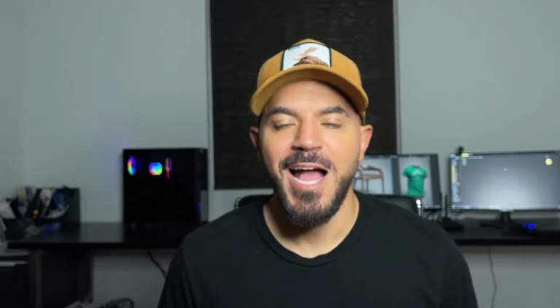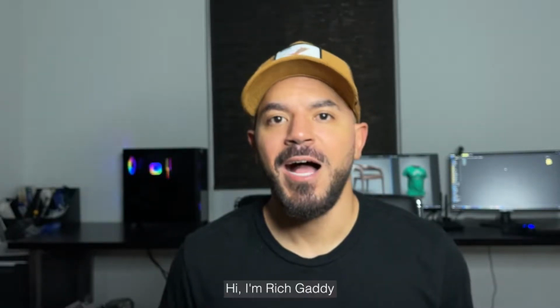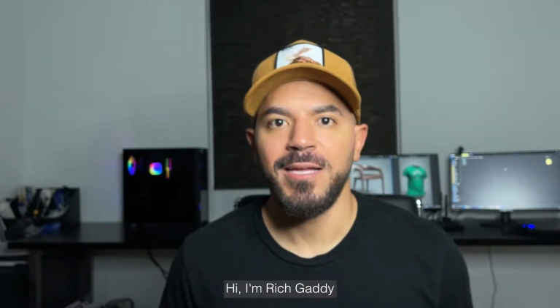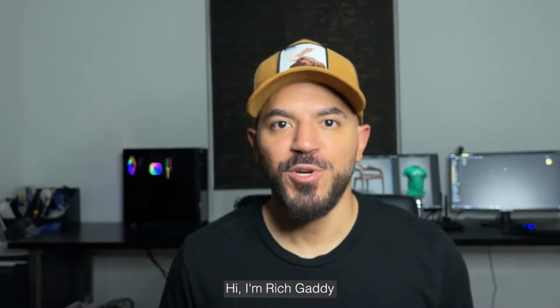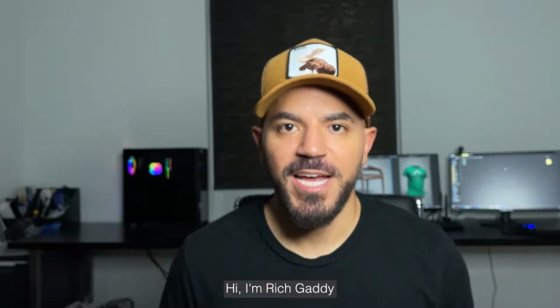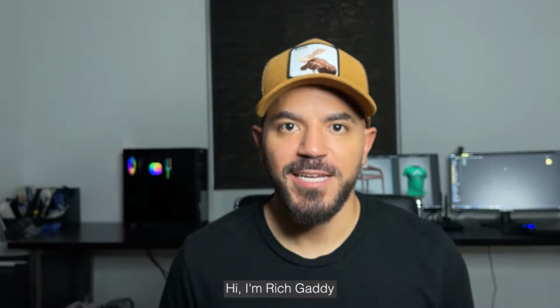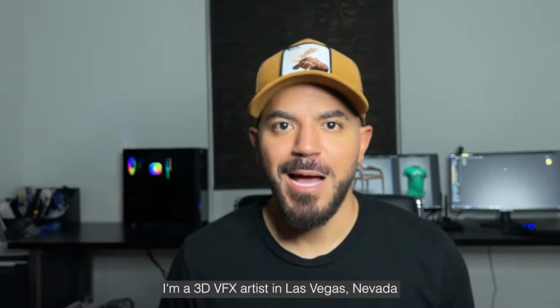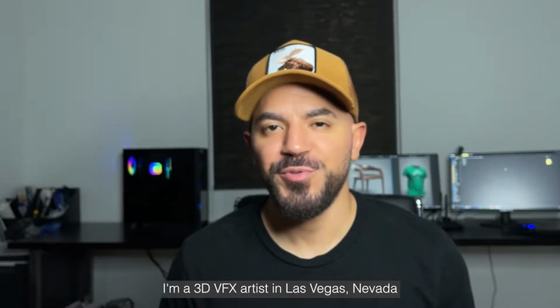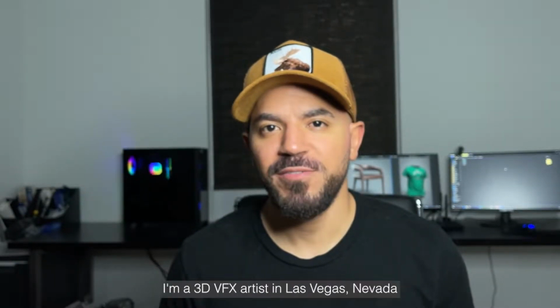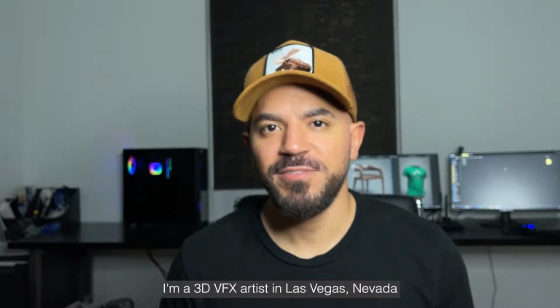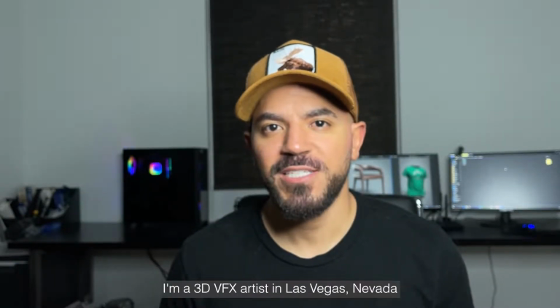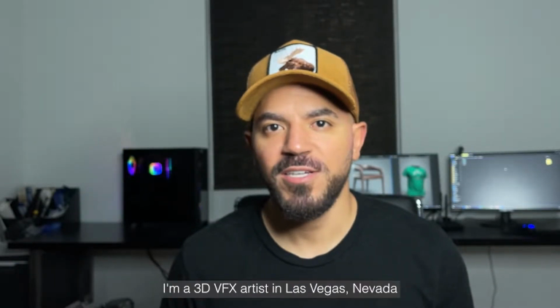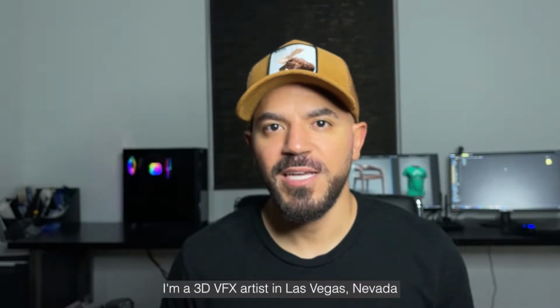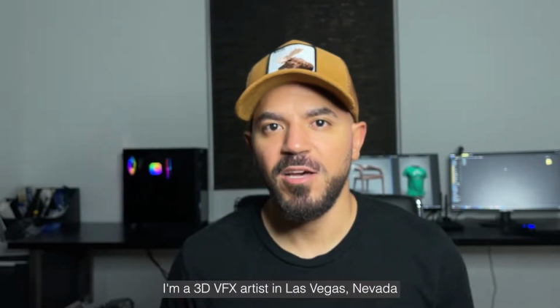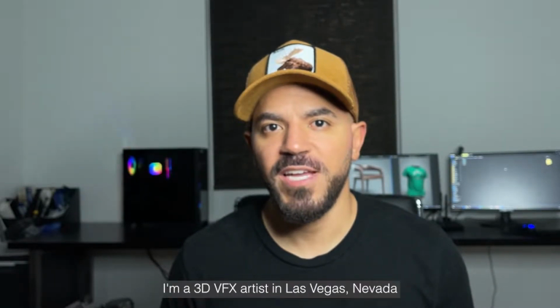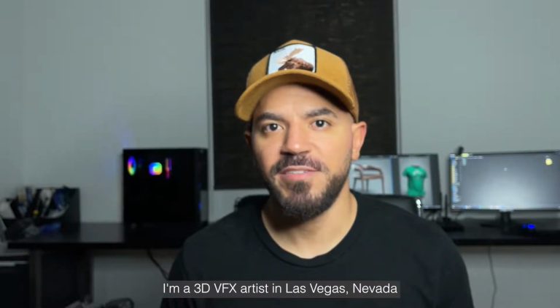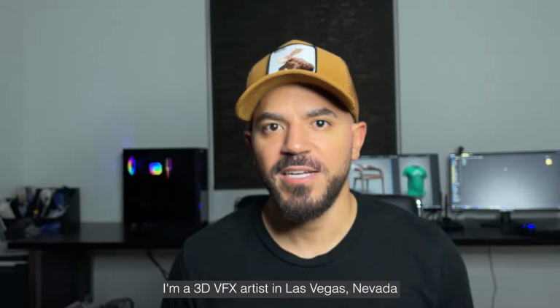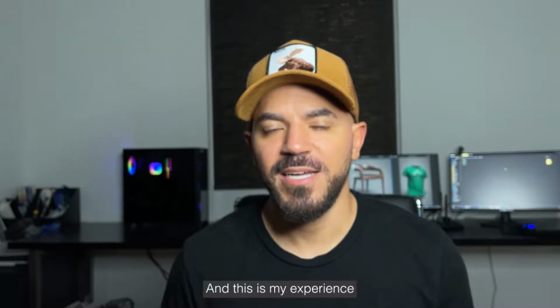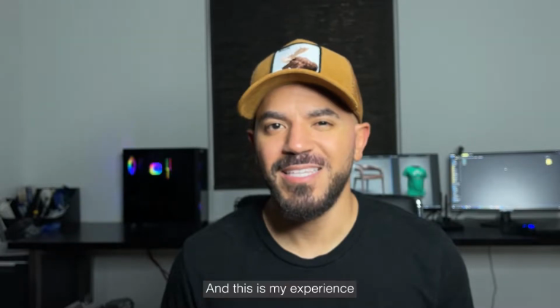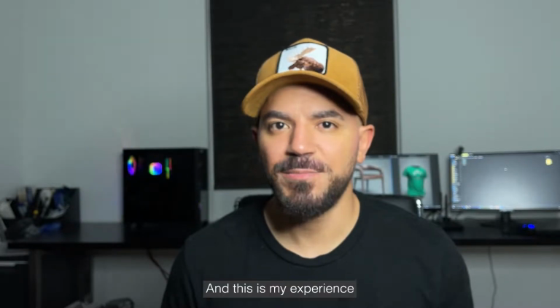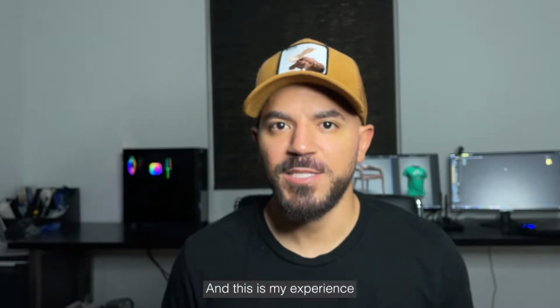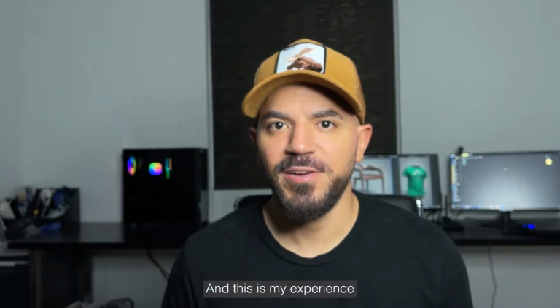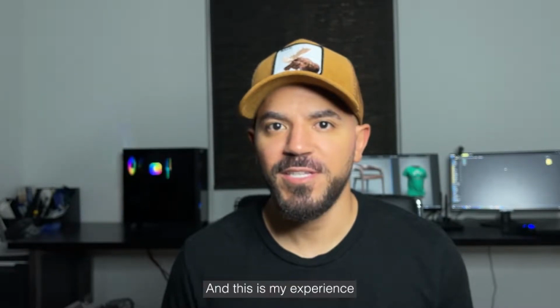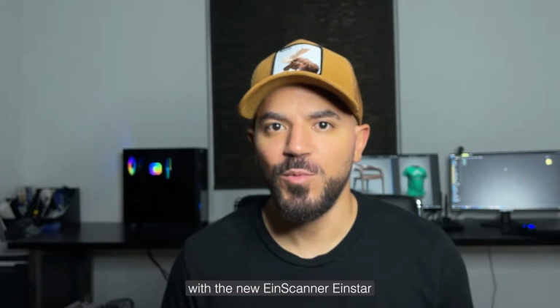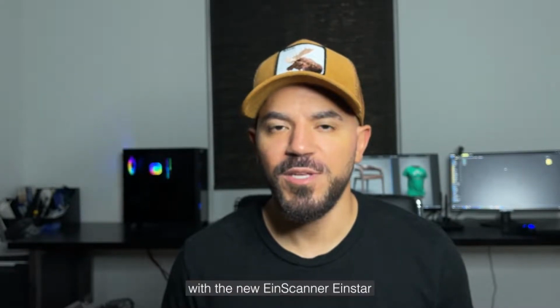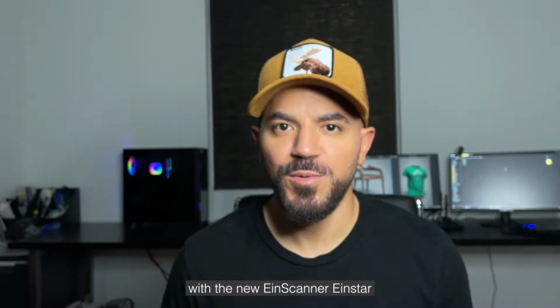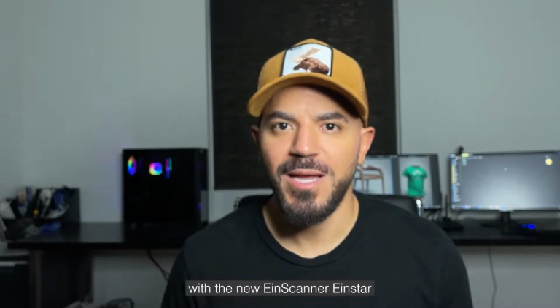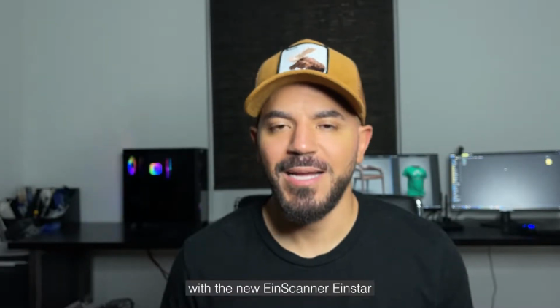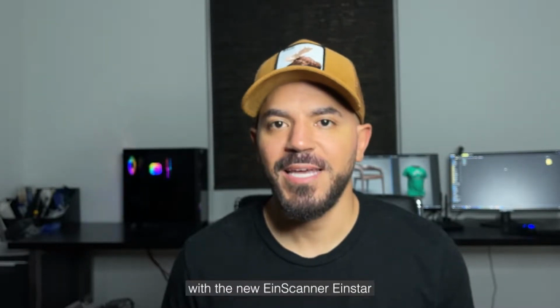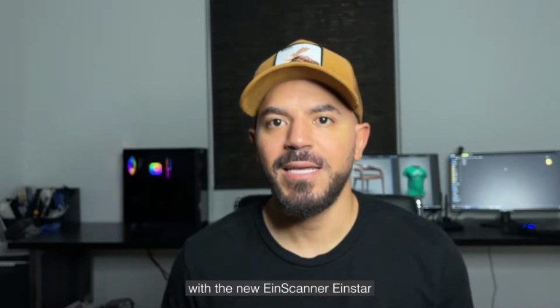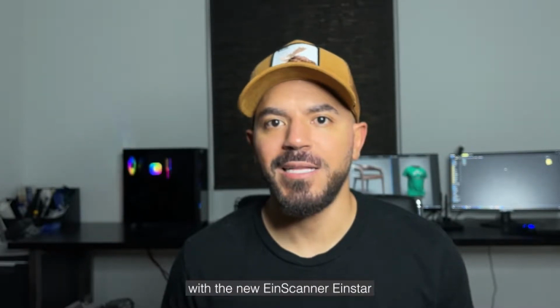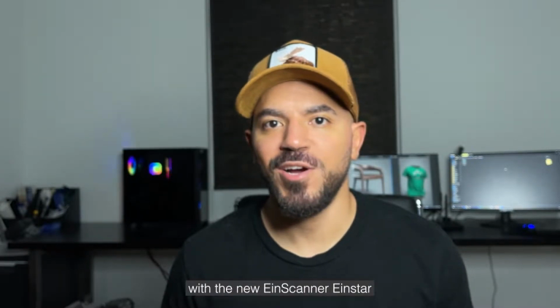Hi, I'm Rich Gaddy. I'm a 3D VFX artist in Las Vegas, Nevada, and this is my experience with the new IONSCAN IONSTAR.